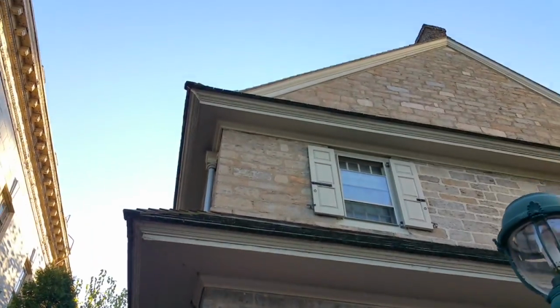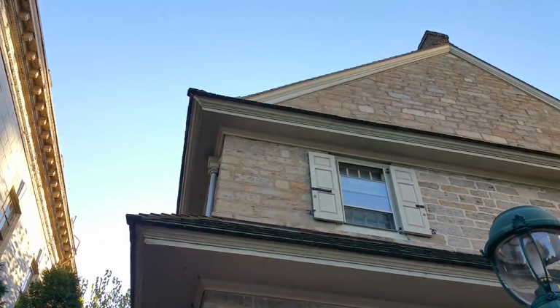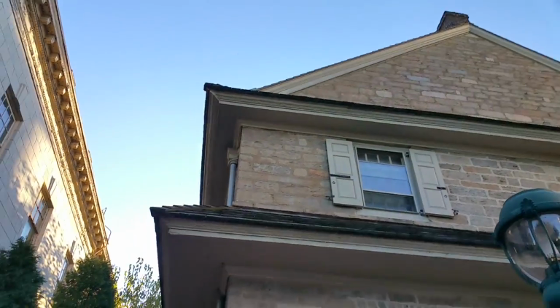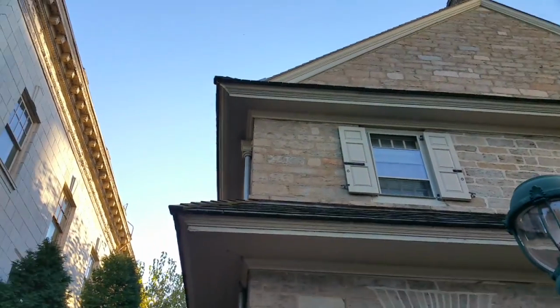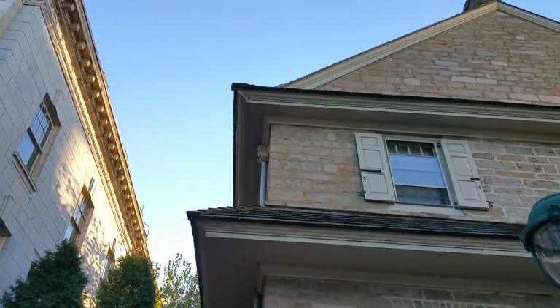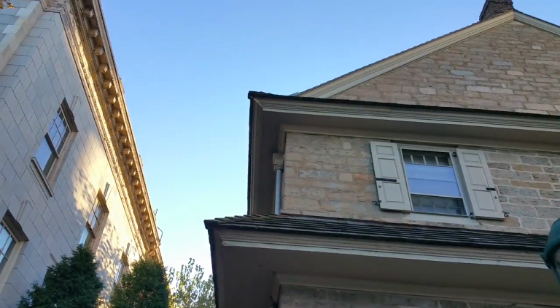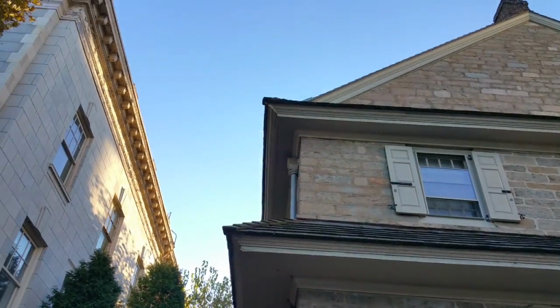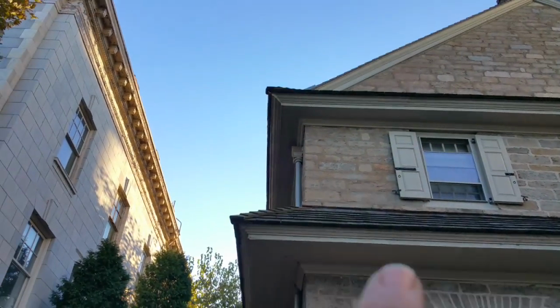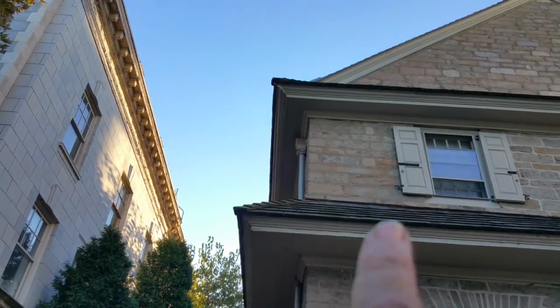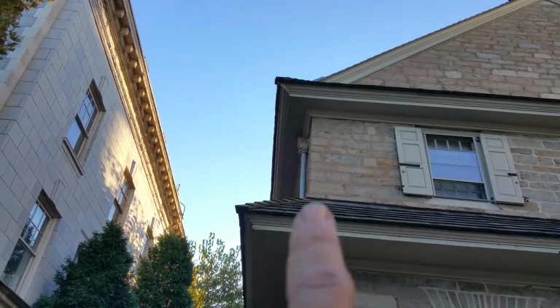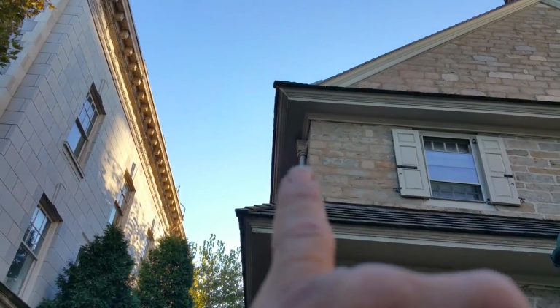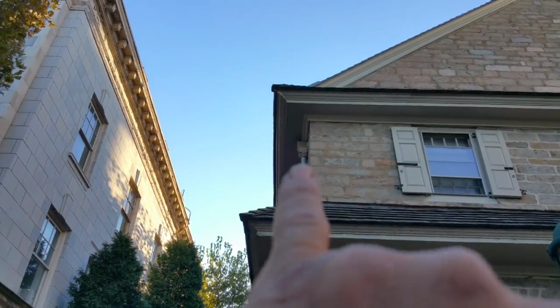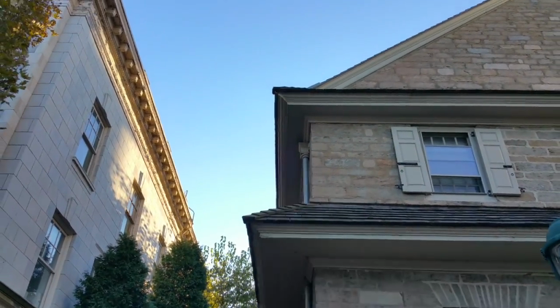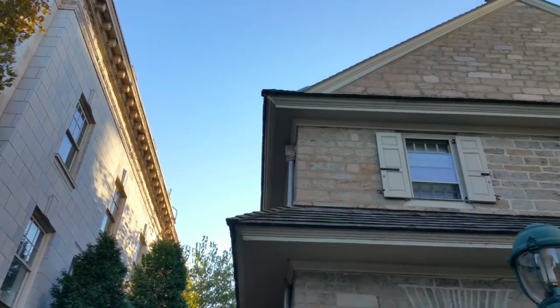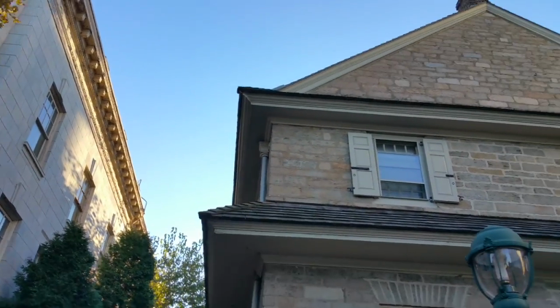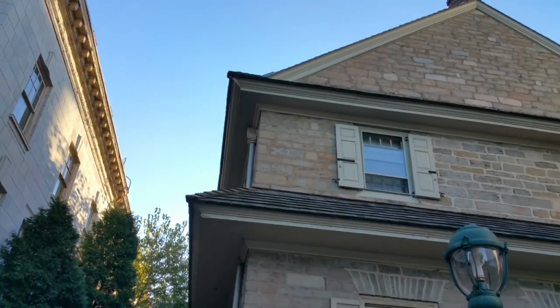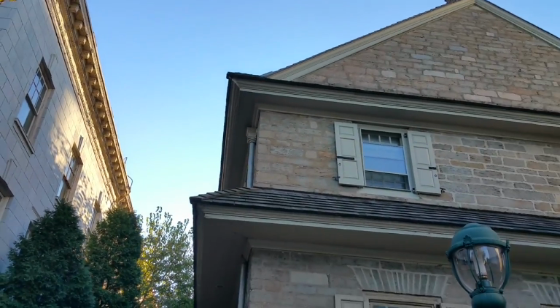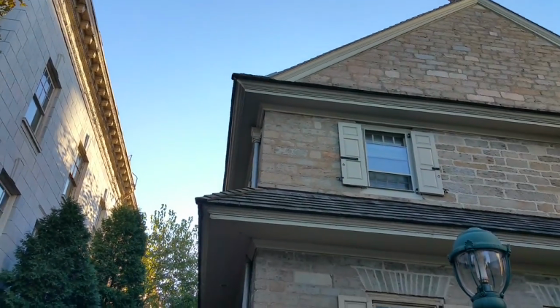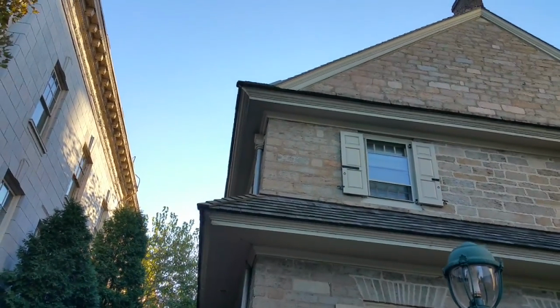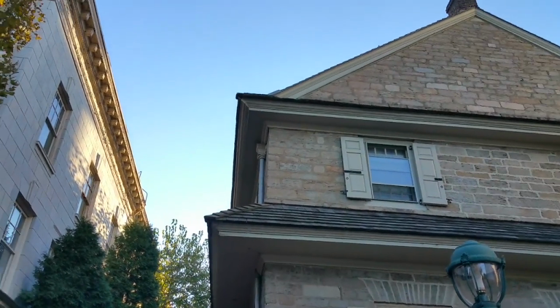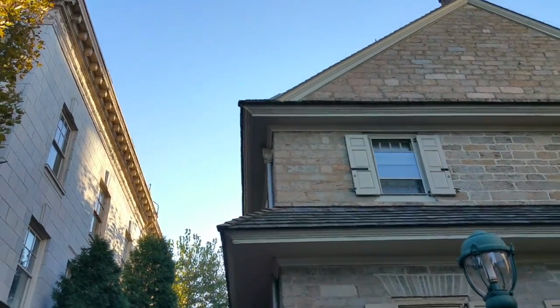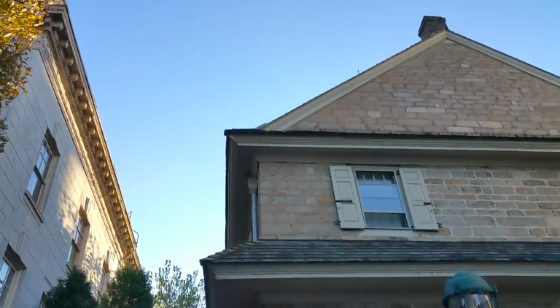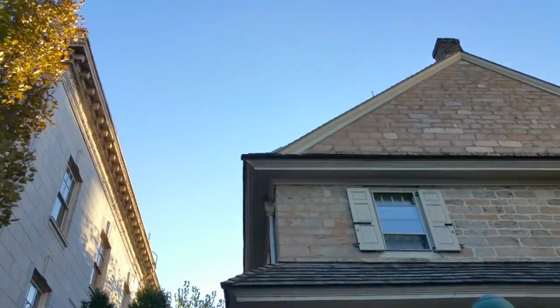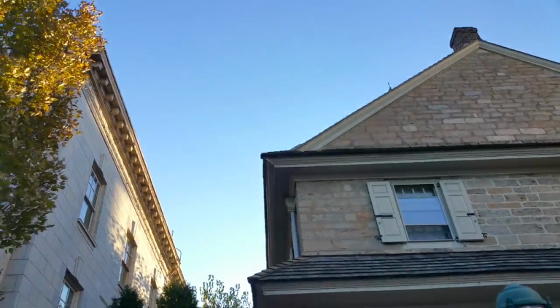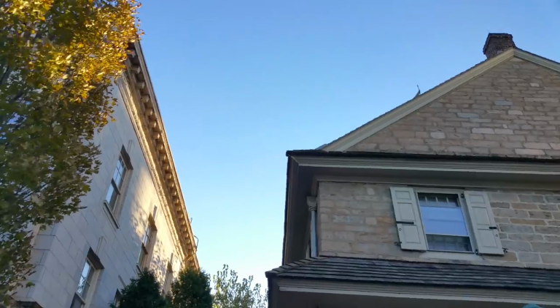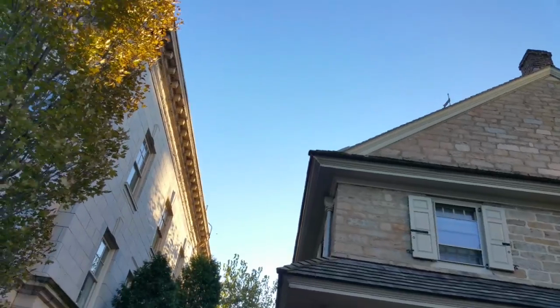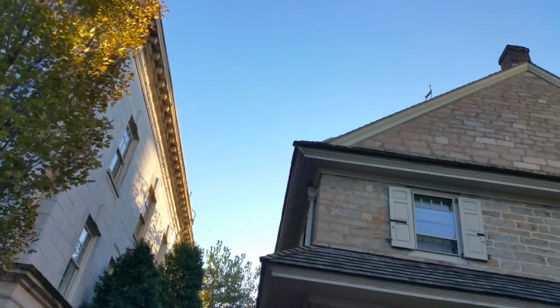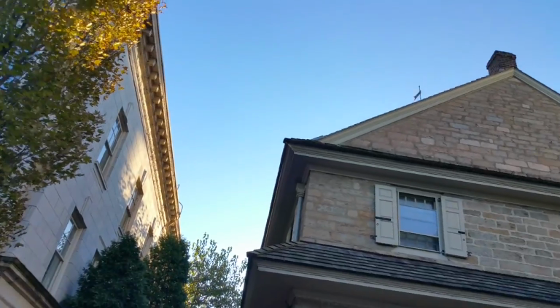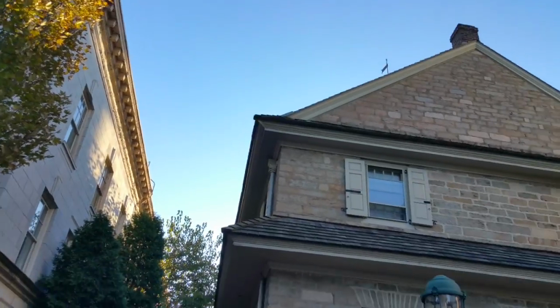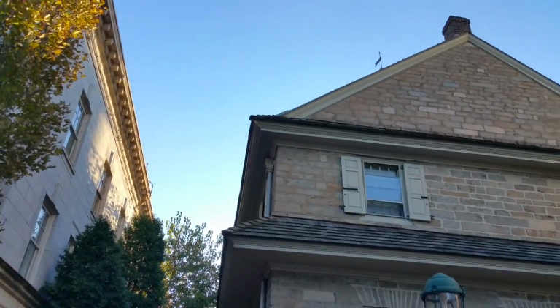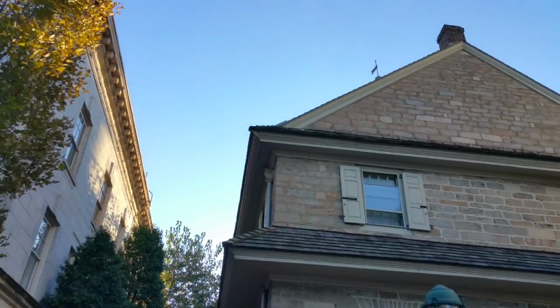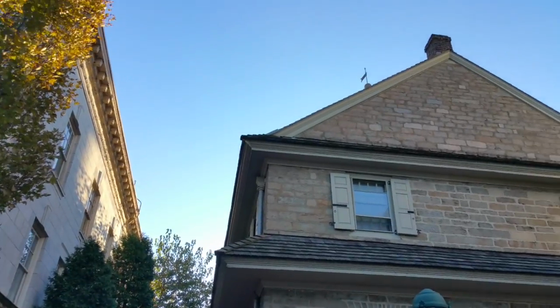Beautiful — a little detail through the roof drain.